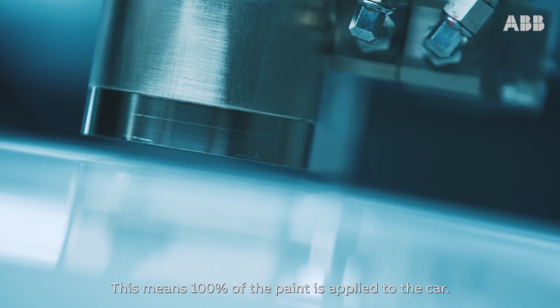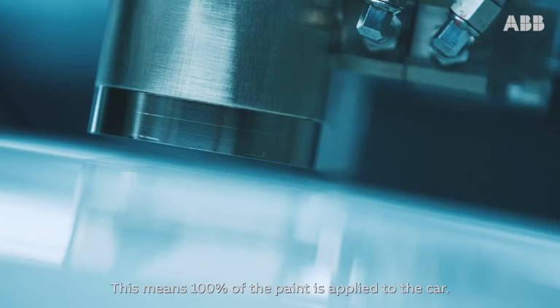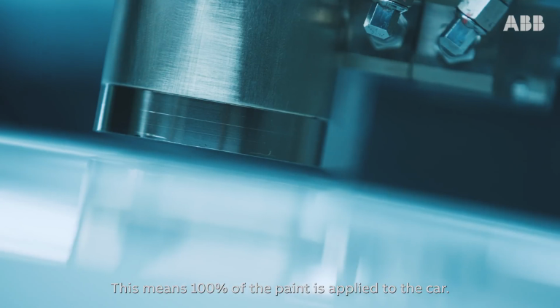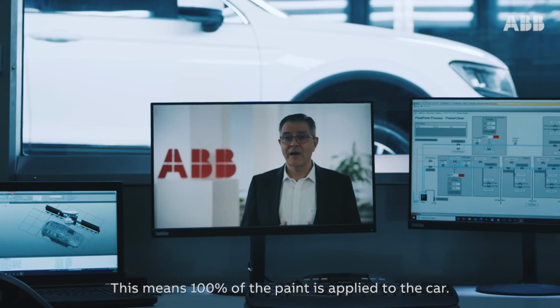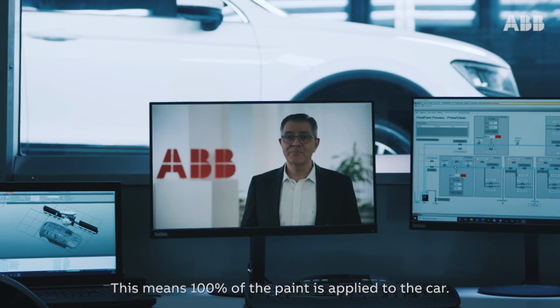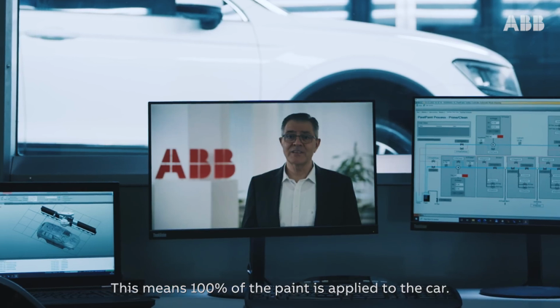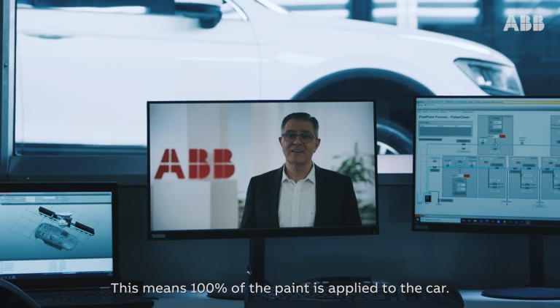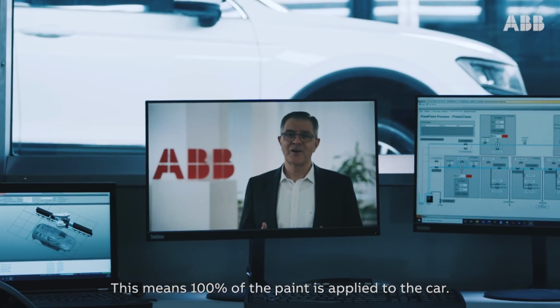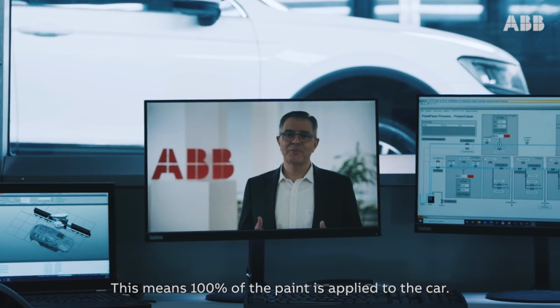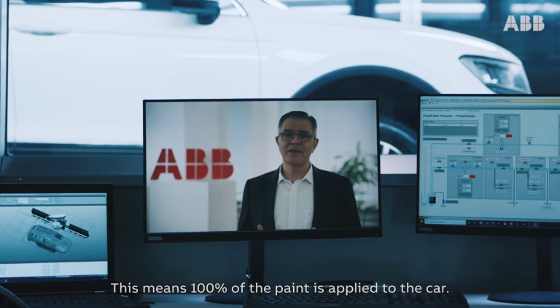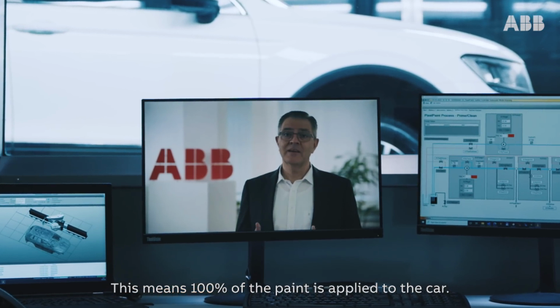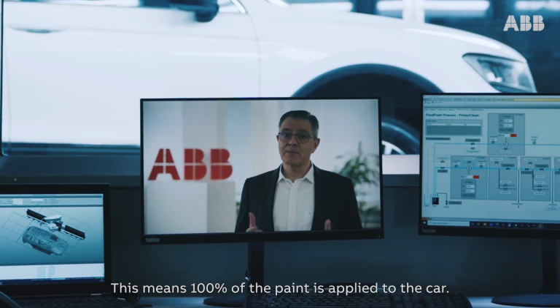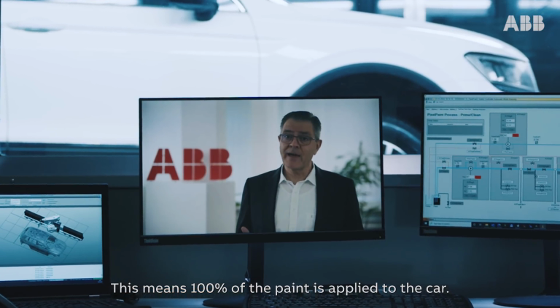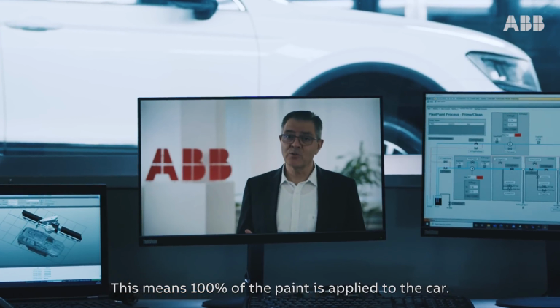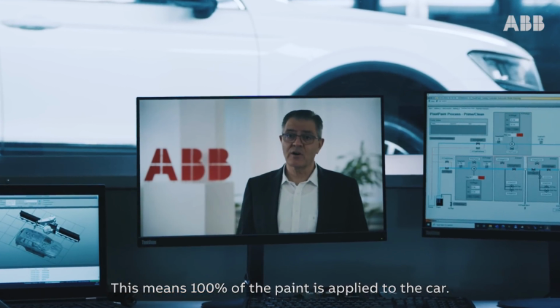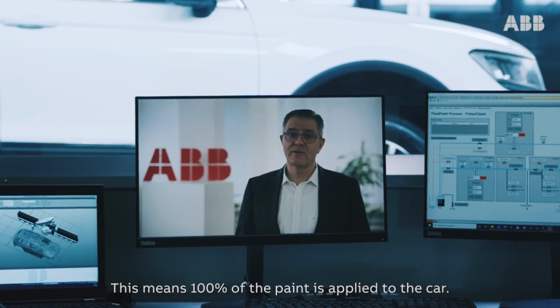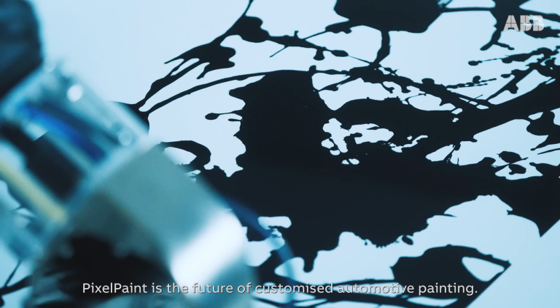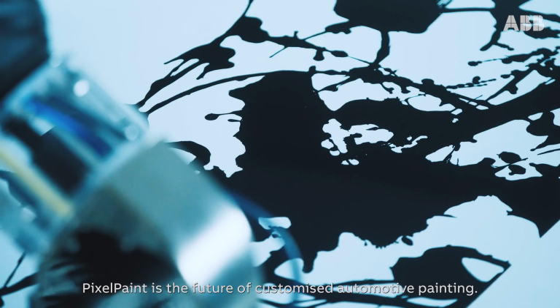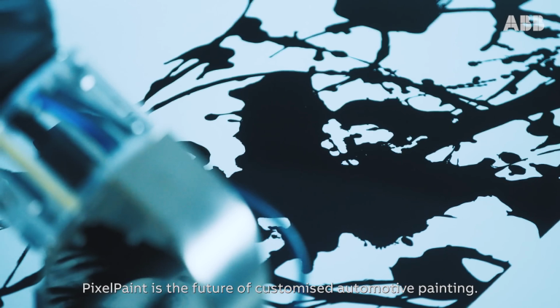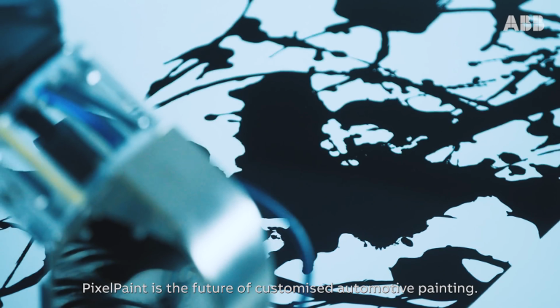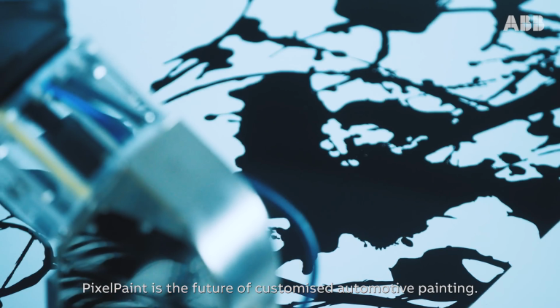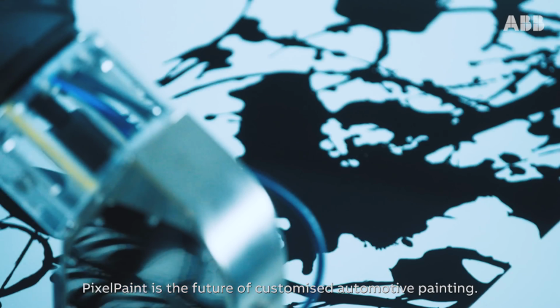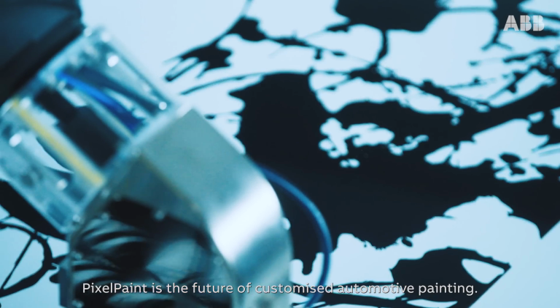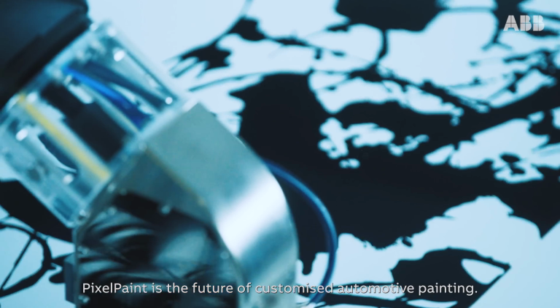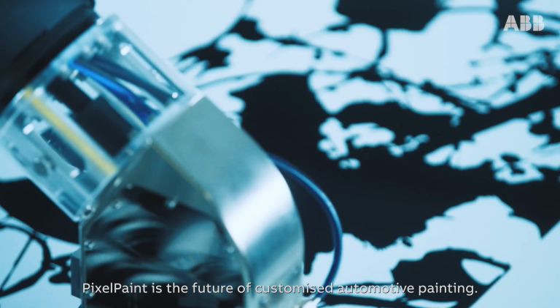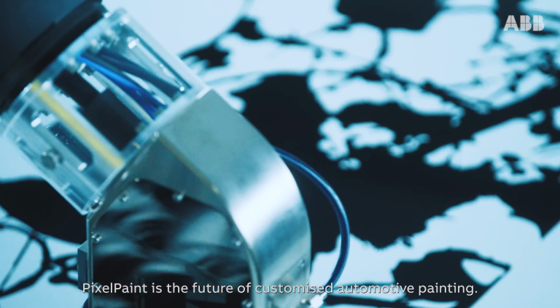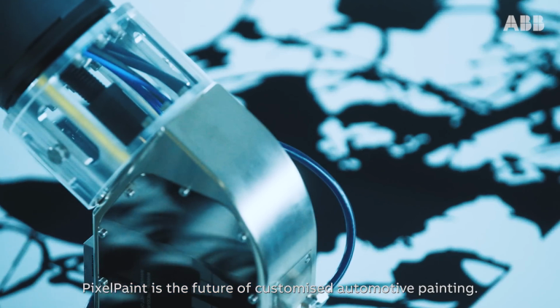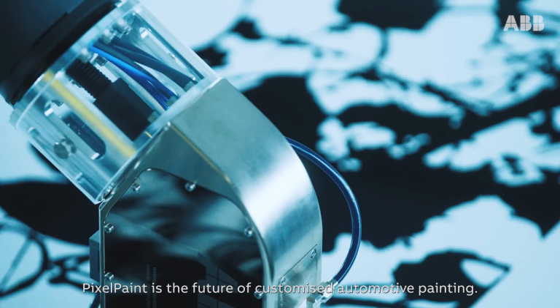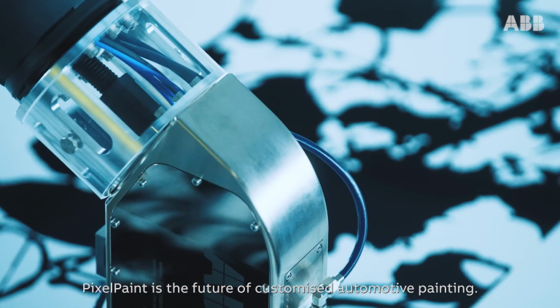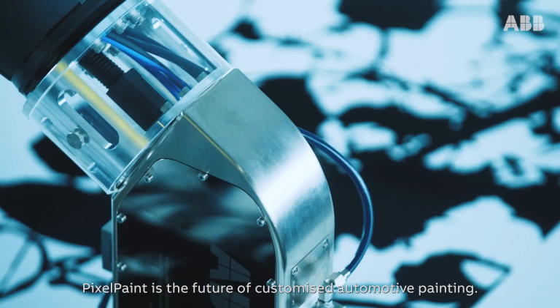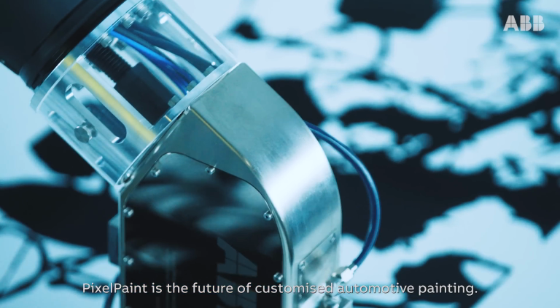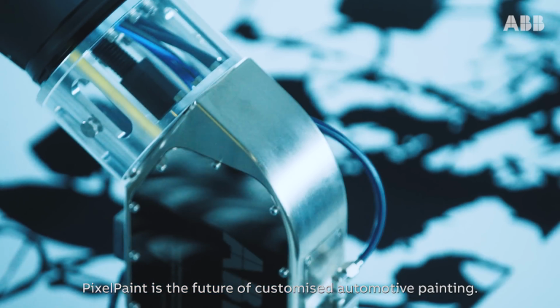This means 100% of the paint is applied to the car. Pixel paint is the future of customized automotive painting.